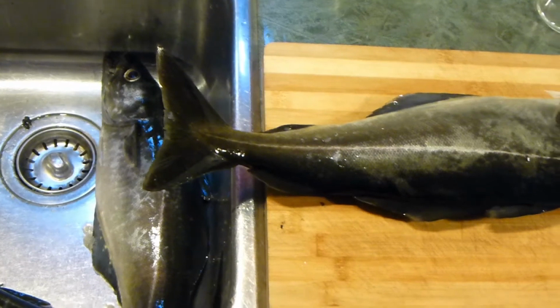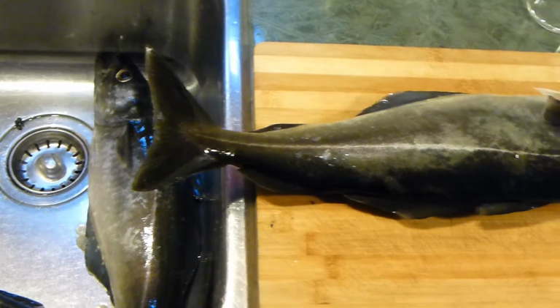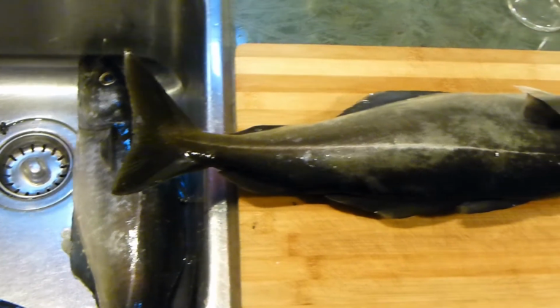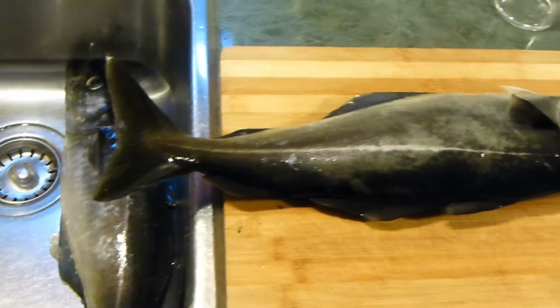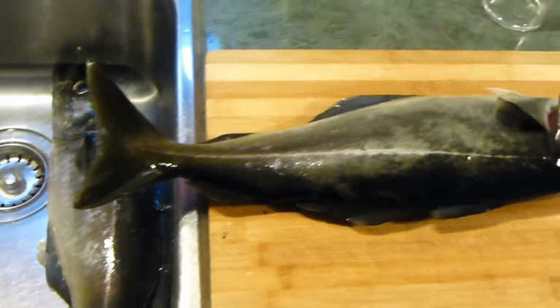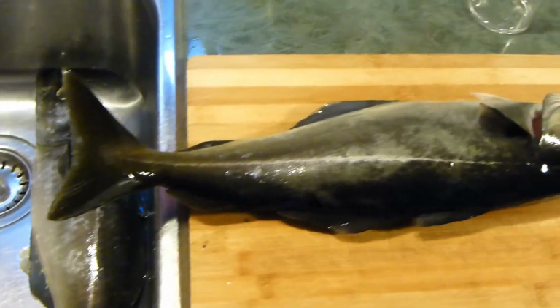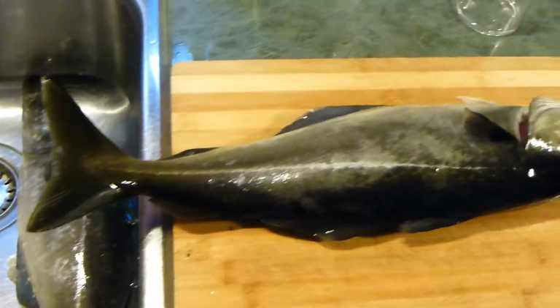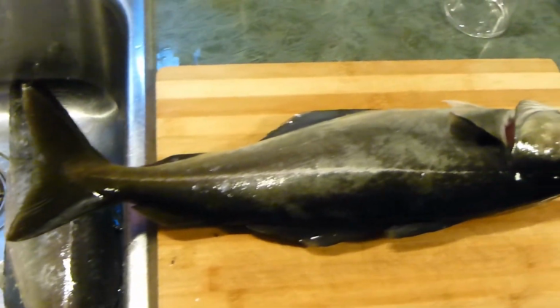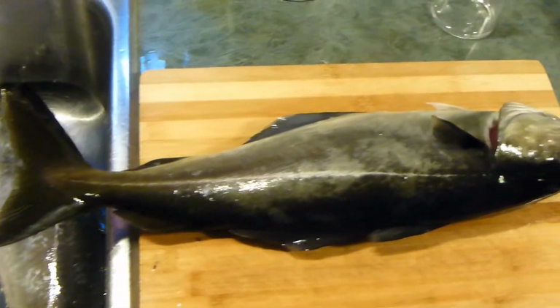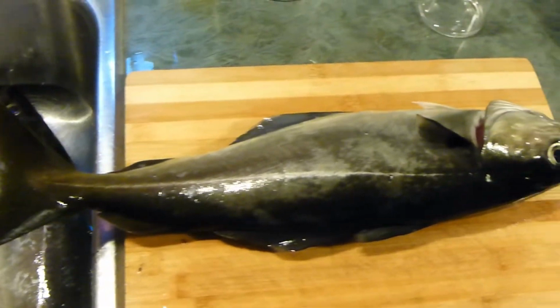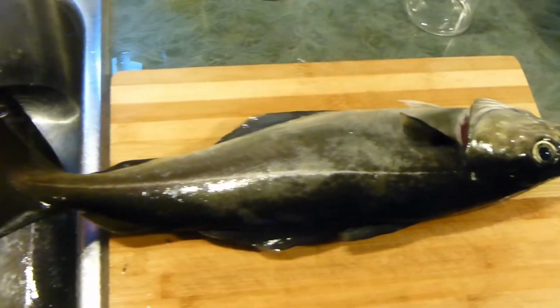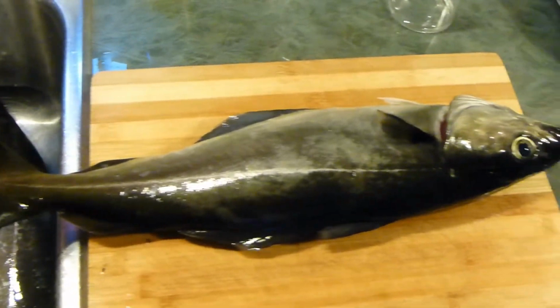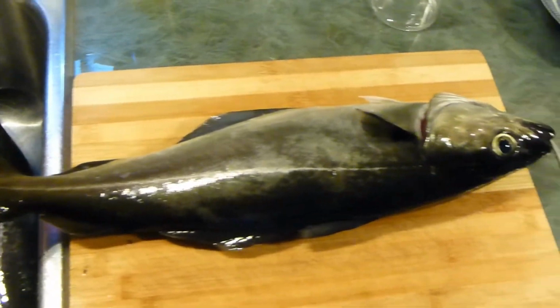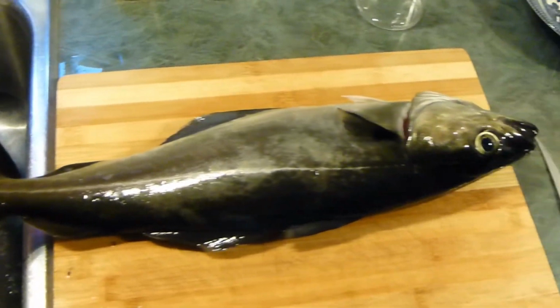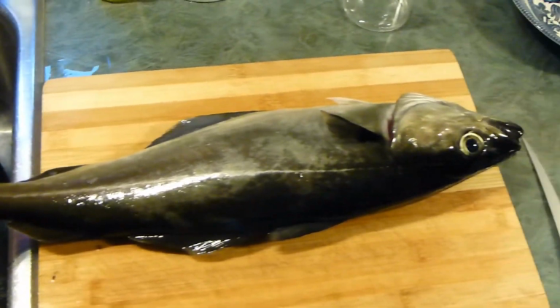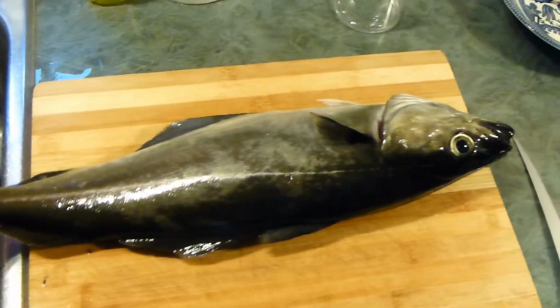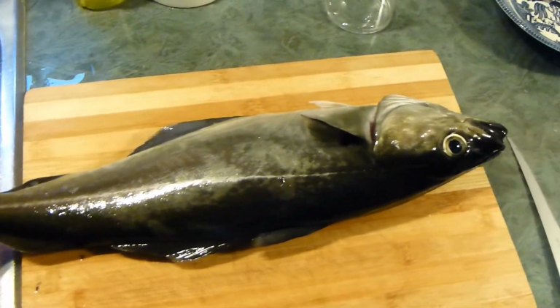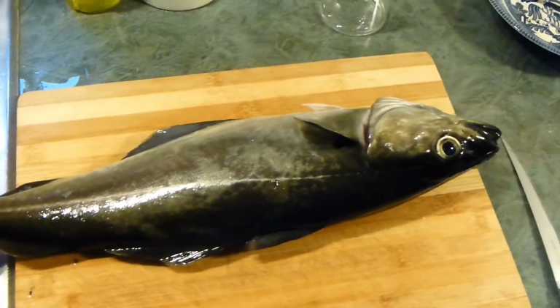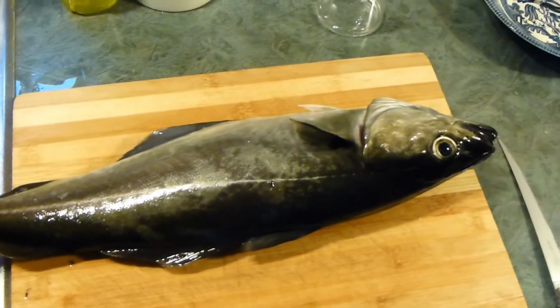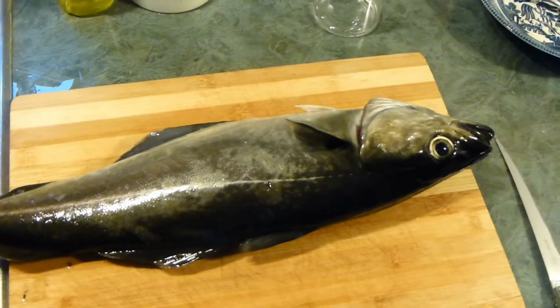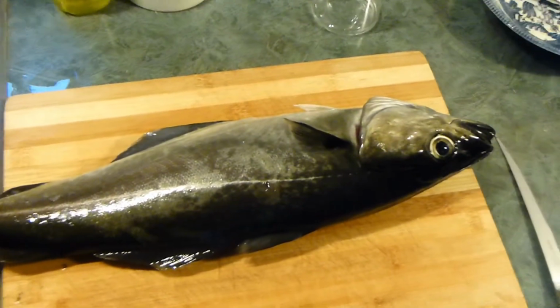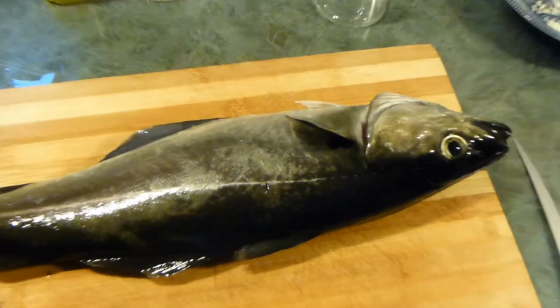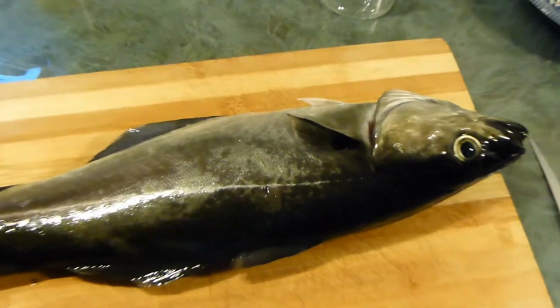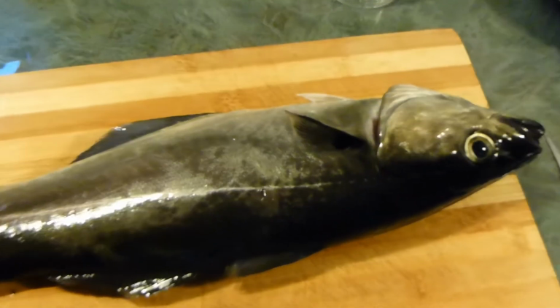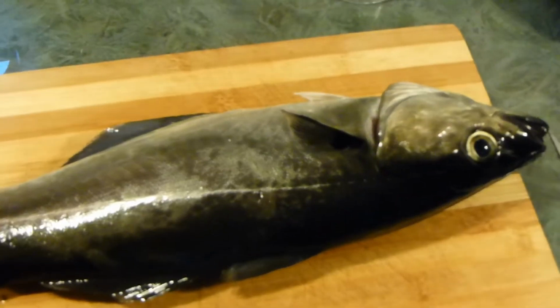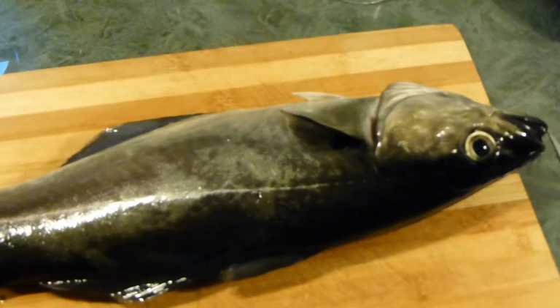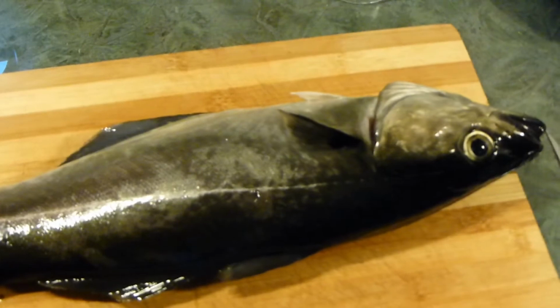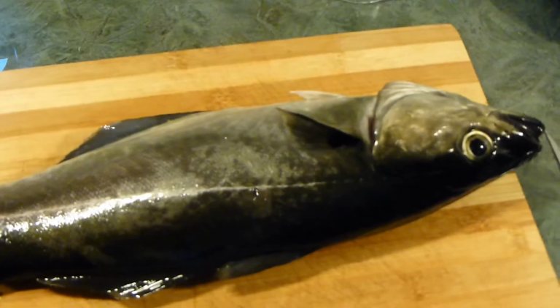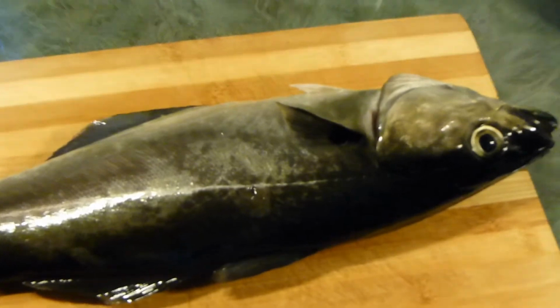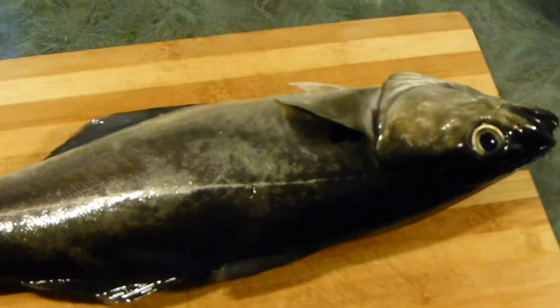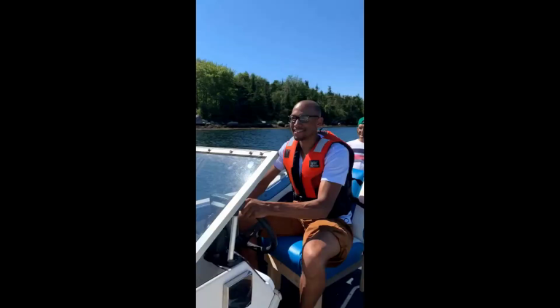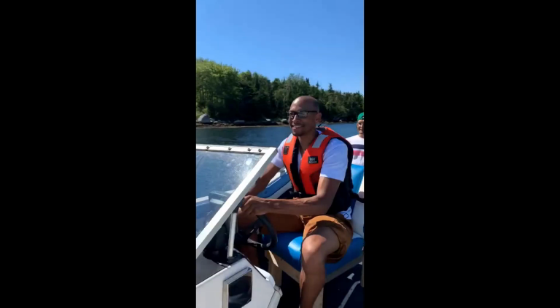On this episode of Average Guy DIY, we're going to fillet some pollock. Stay tuned.